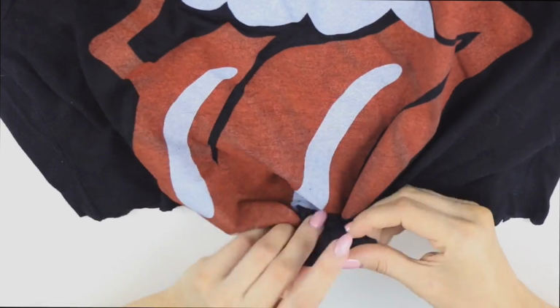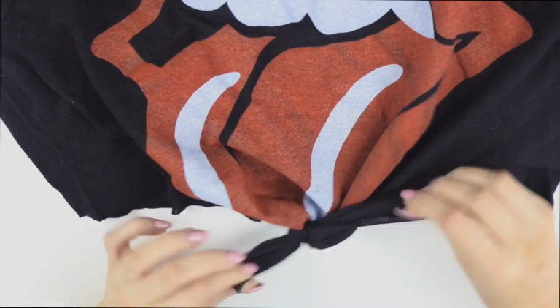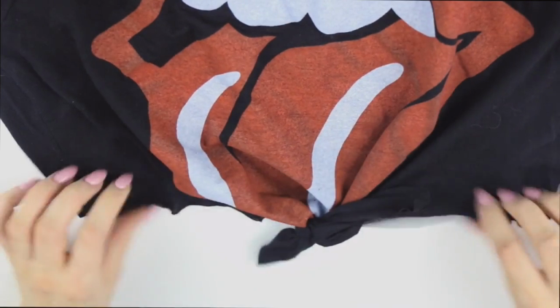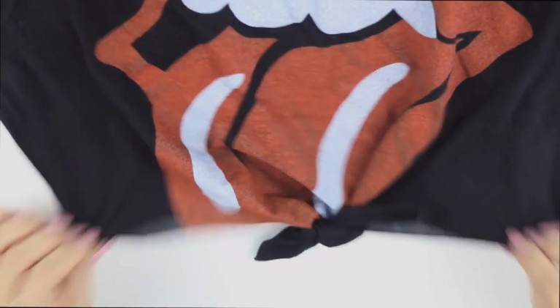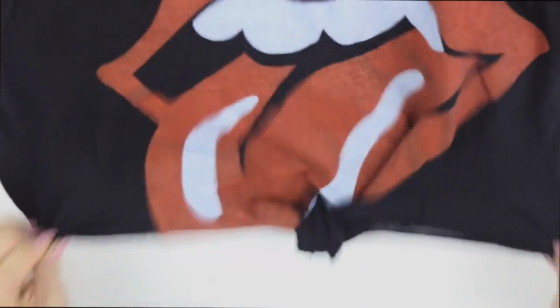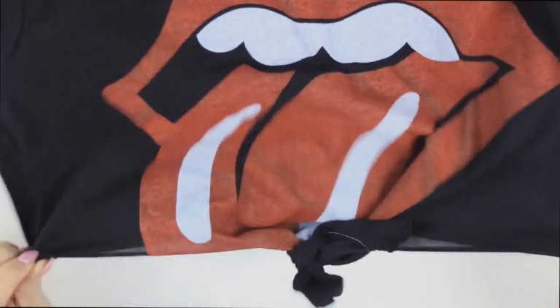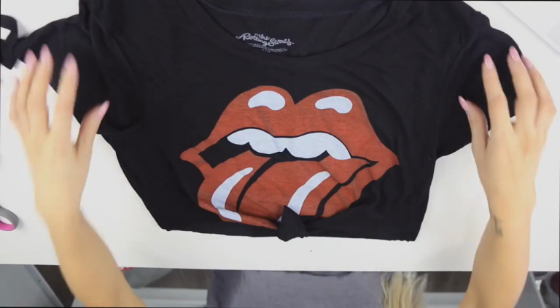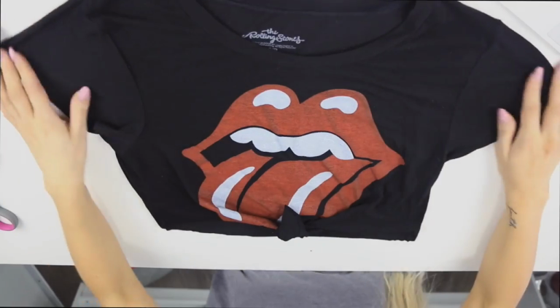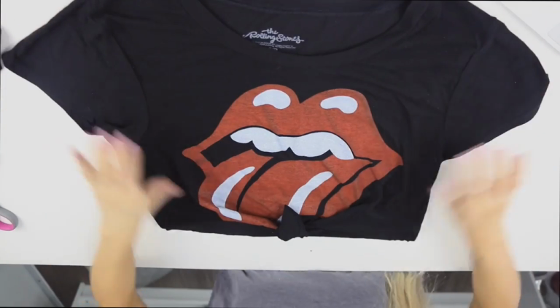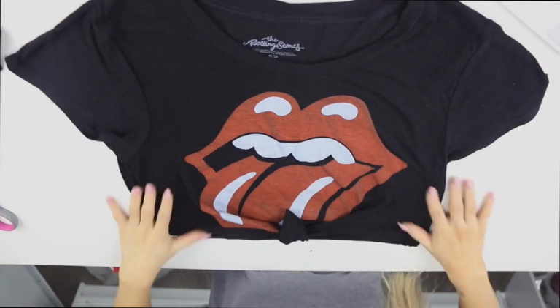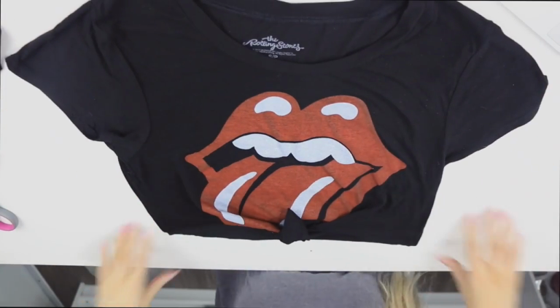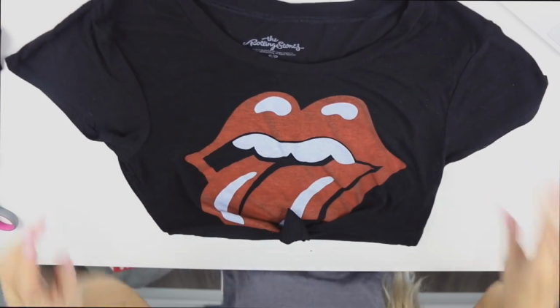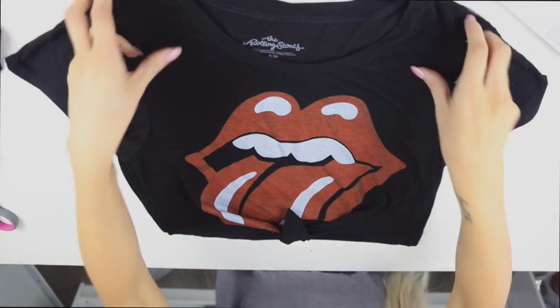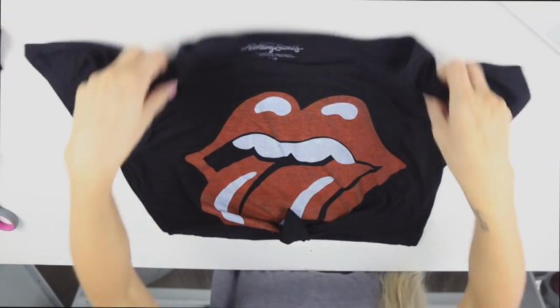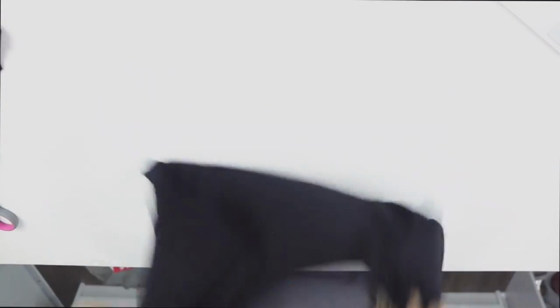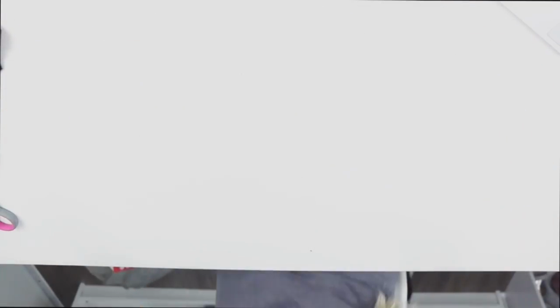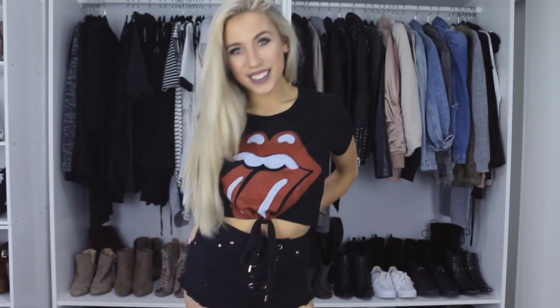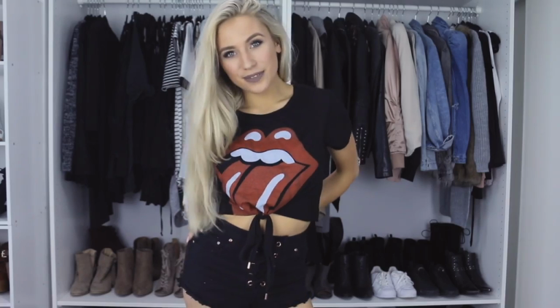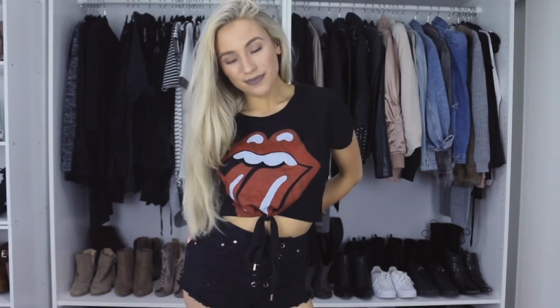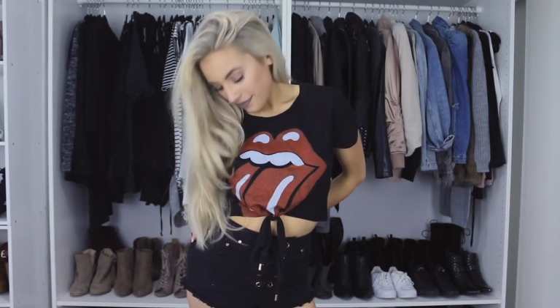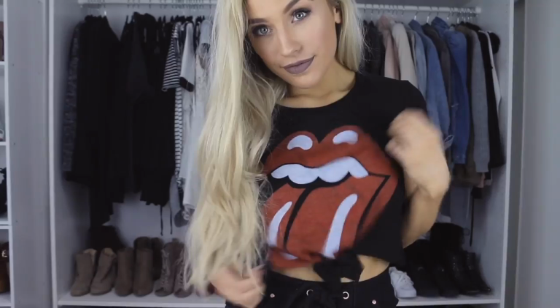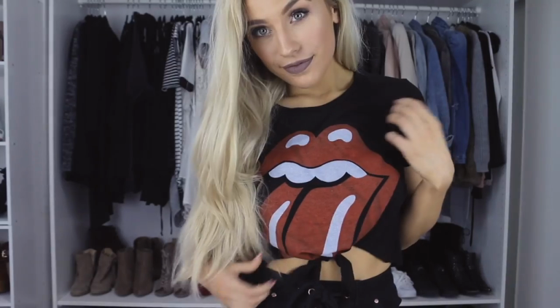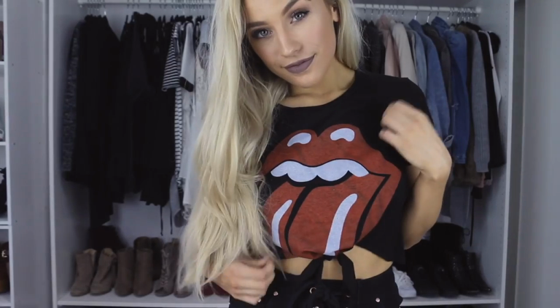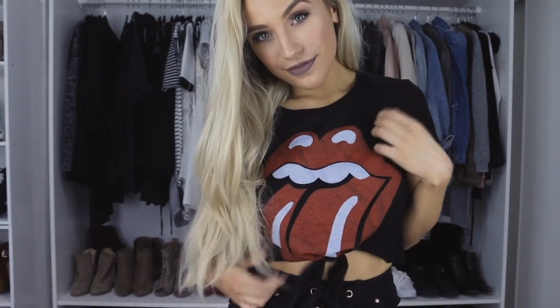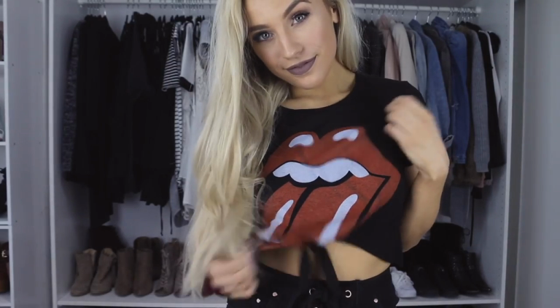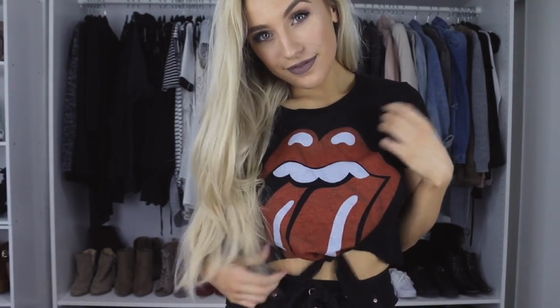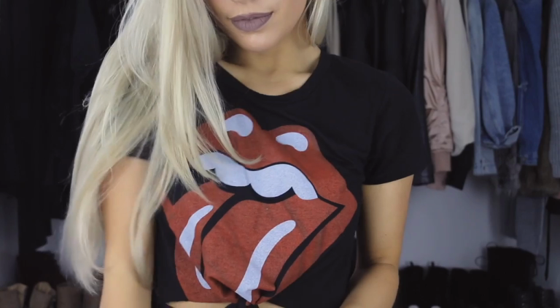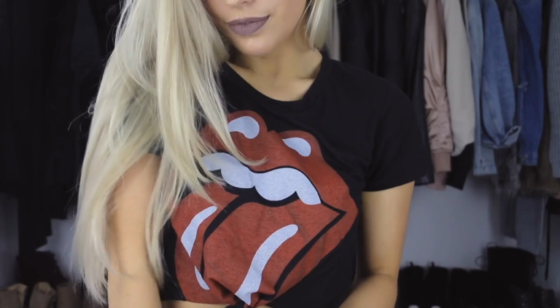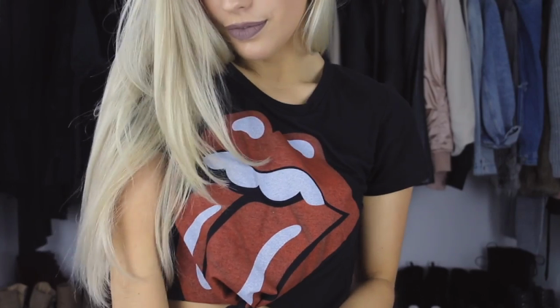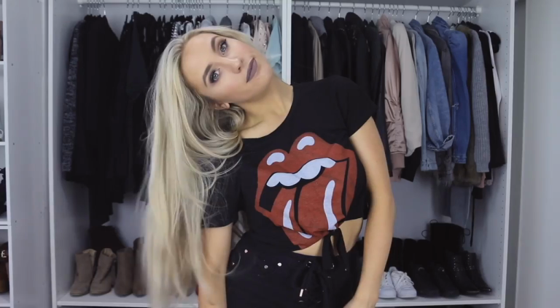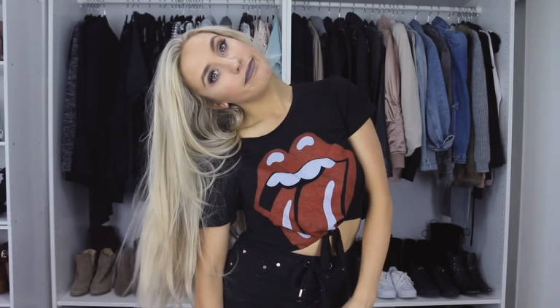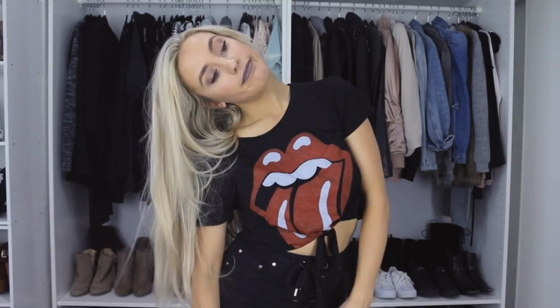You can do this with any type of logo tee and it just gives it a cute crop with the tie-off. Nine dollars, can't go wrong, am I right?